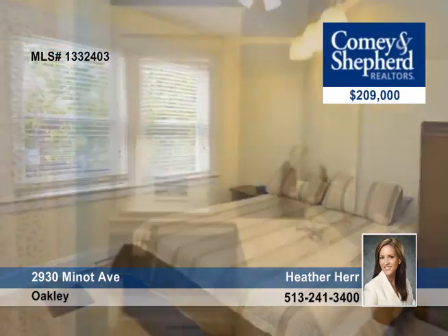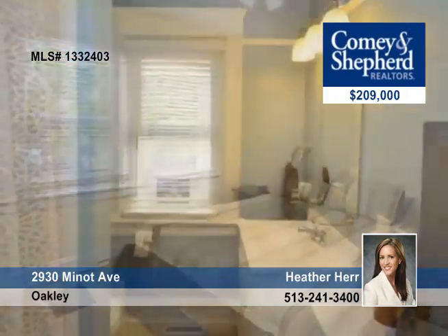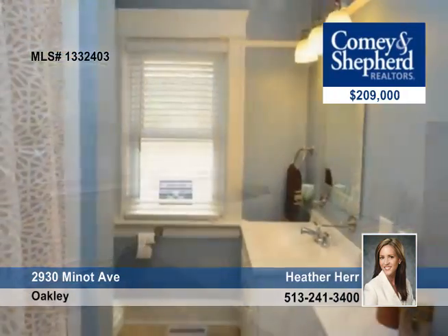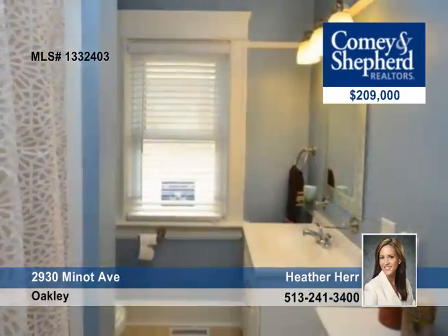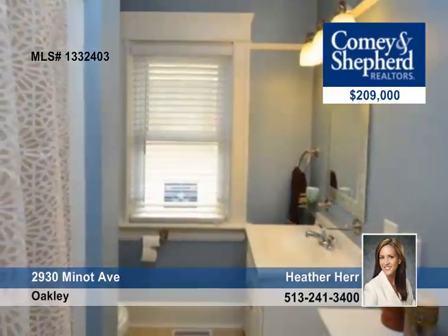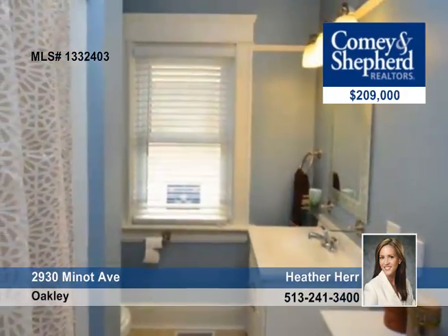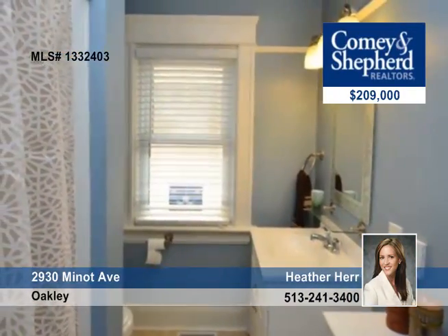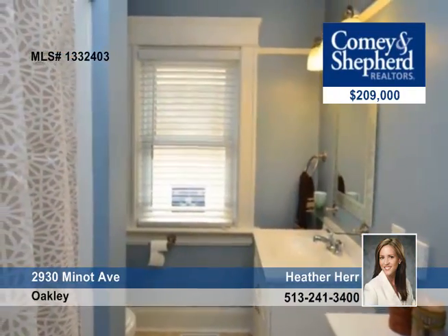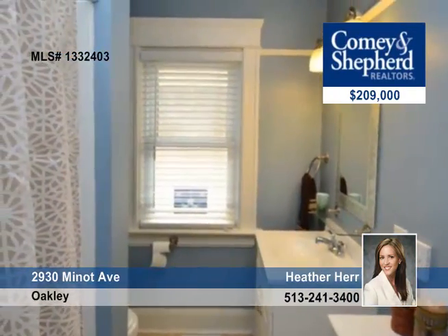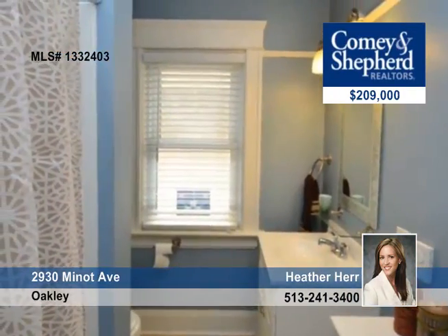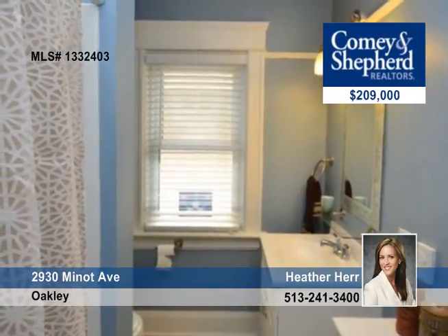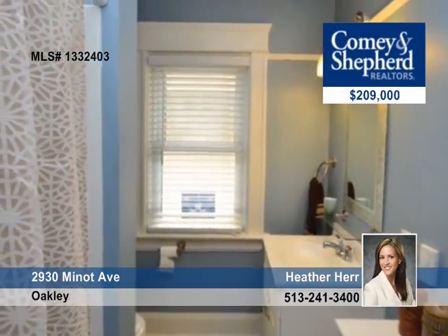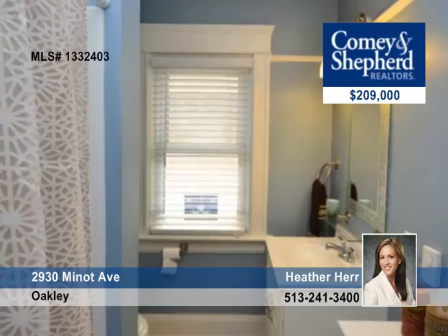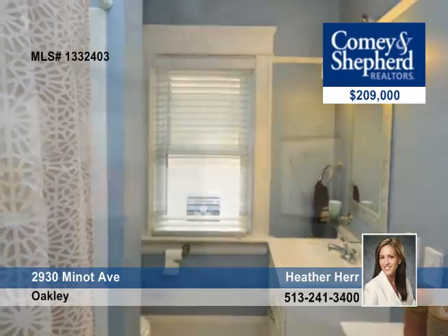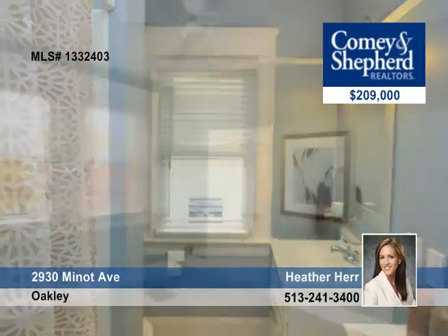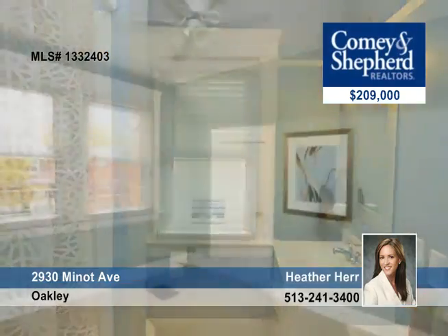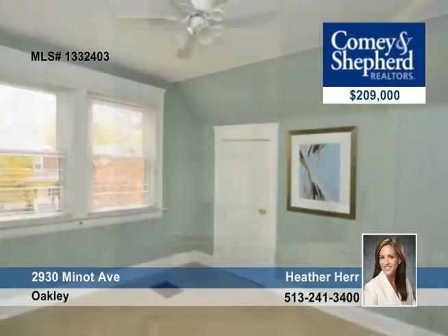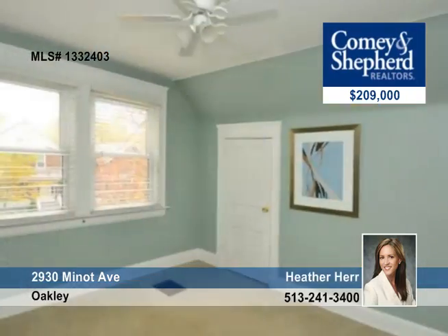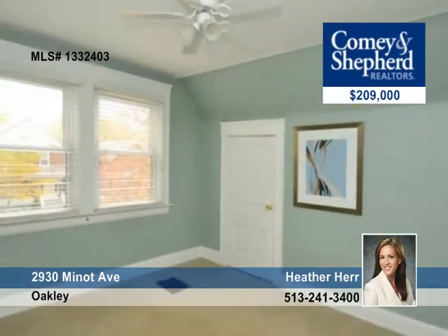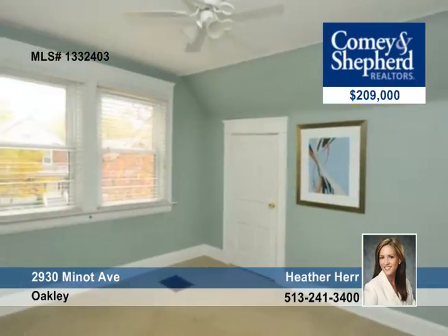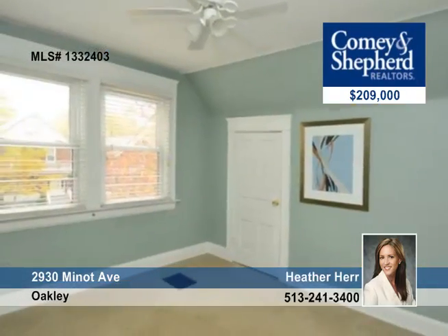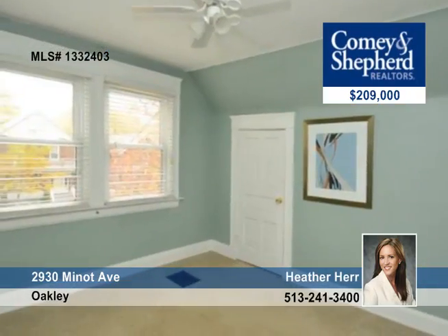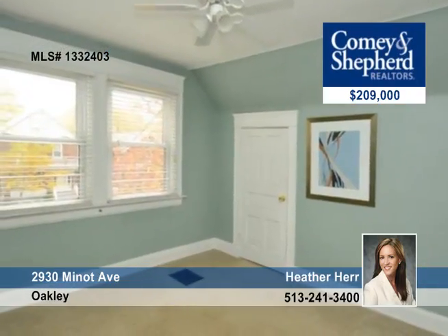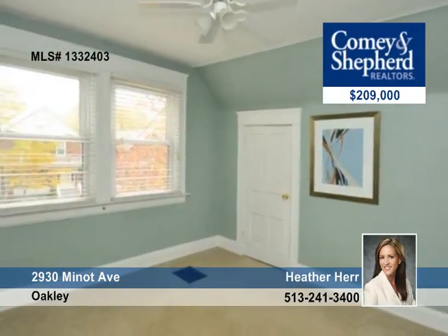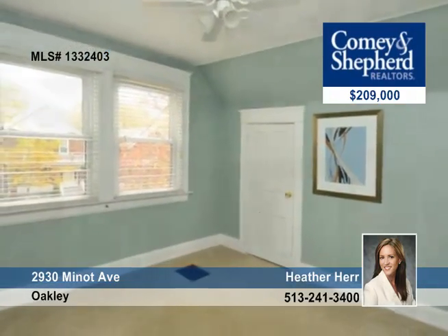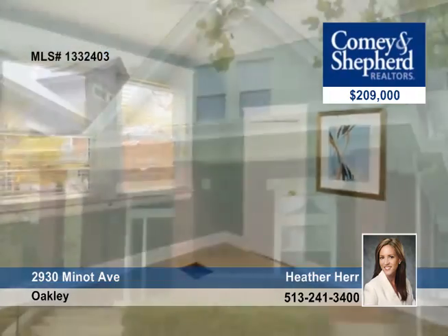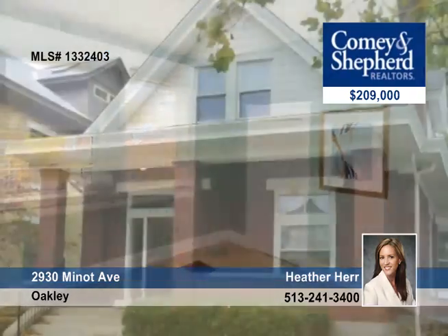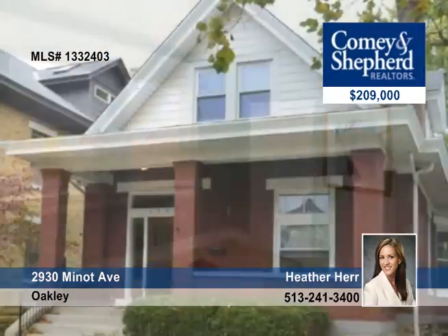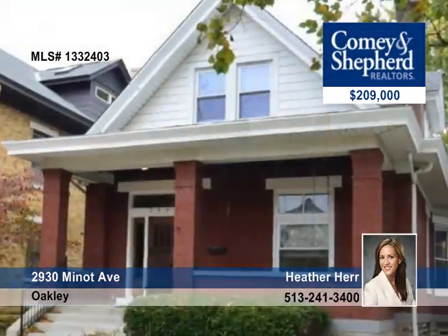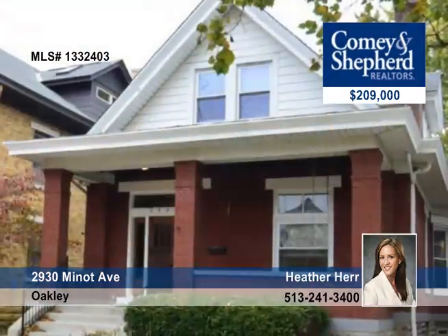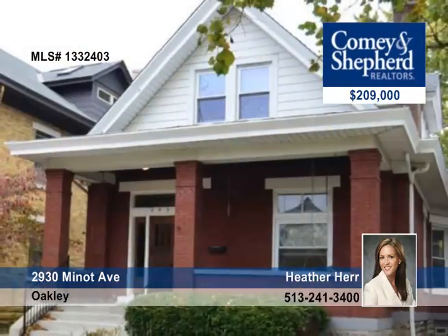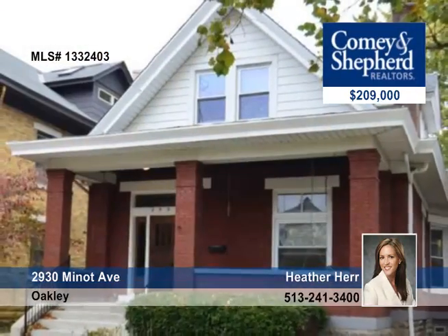Kick back and enjoy the large fenced-in yard and the relaxing front porch. See it today by calling Heather.